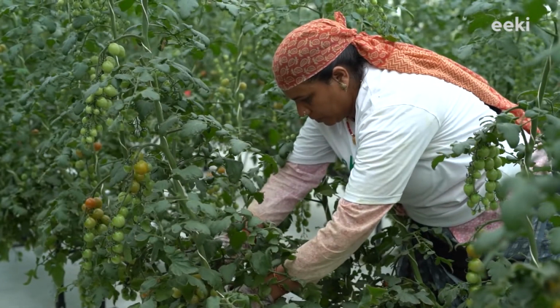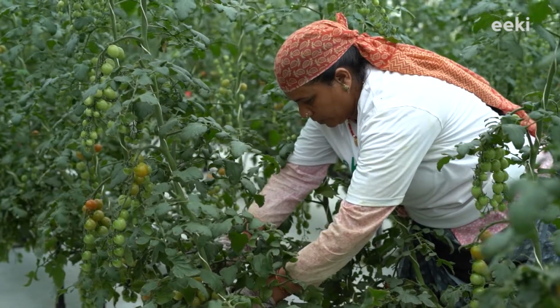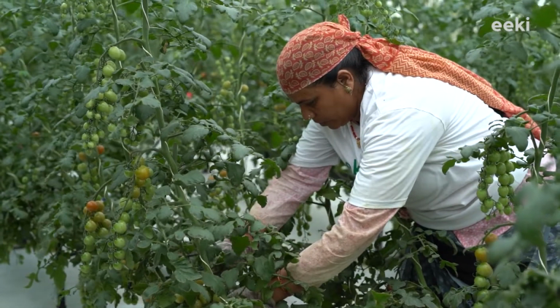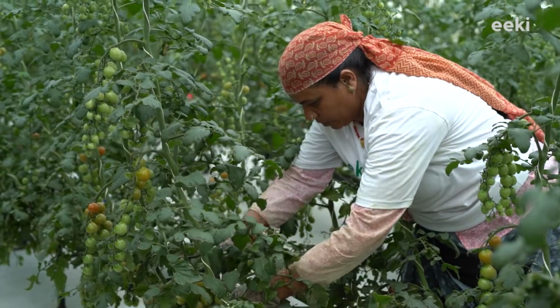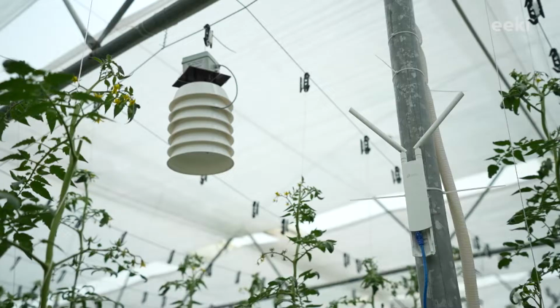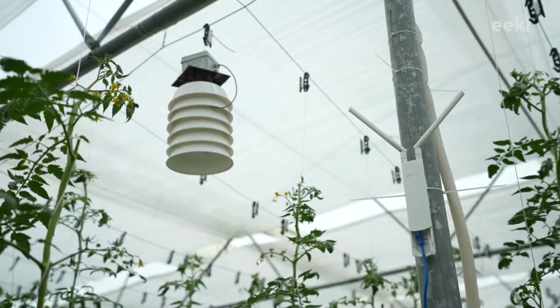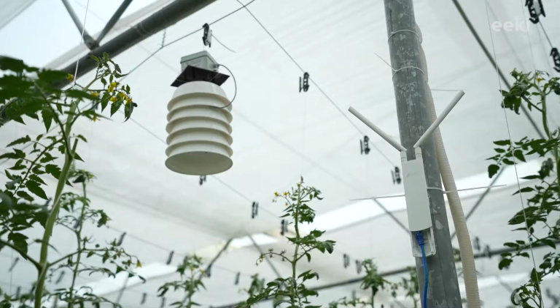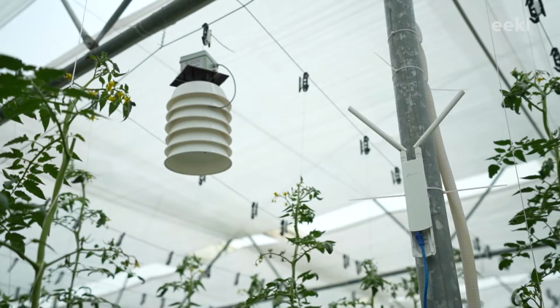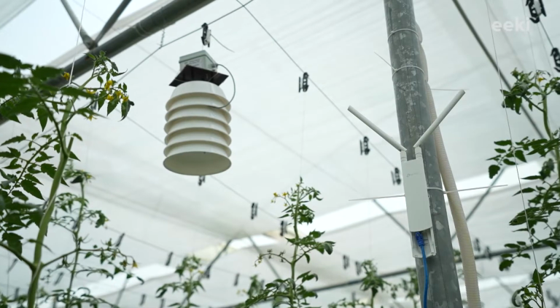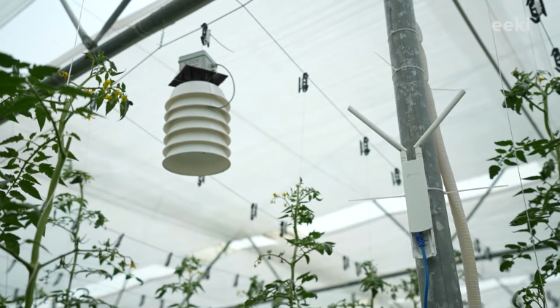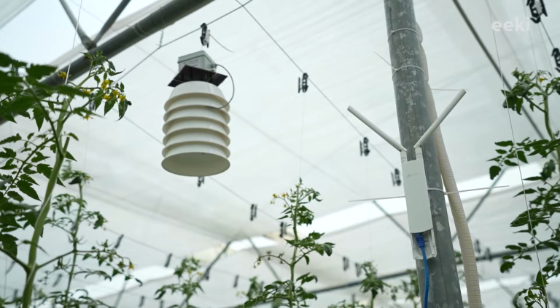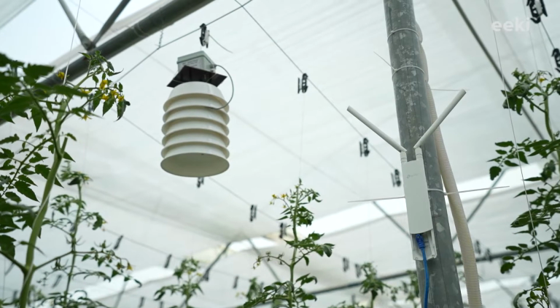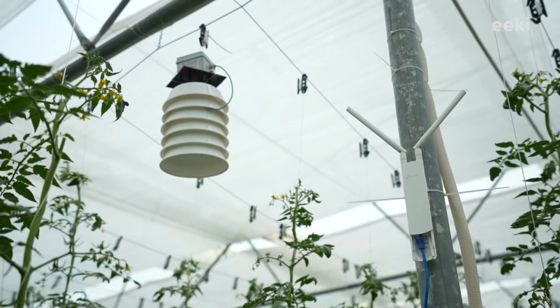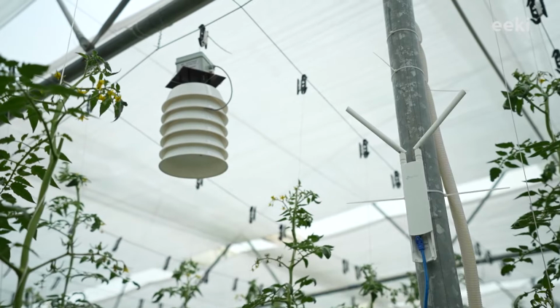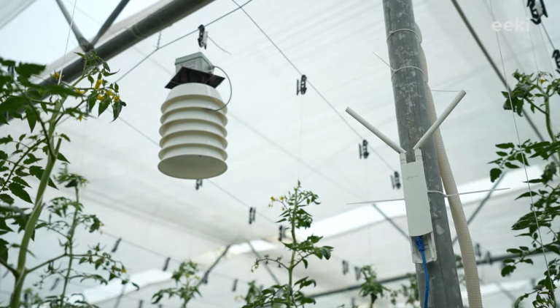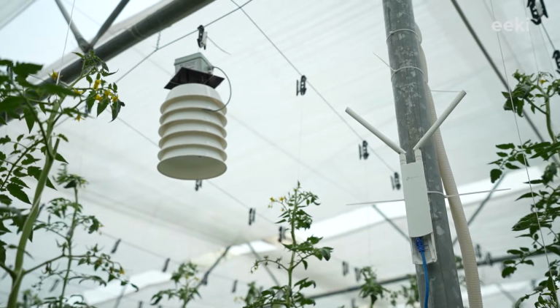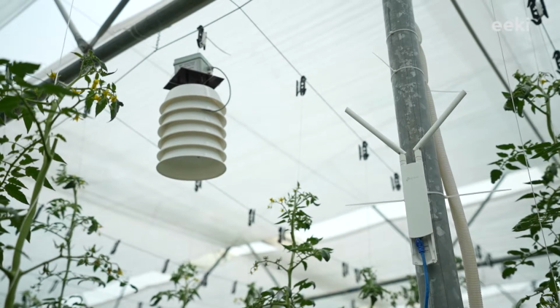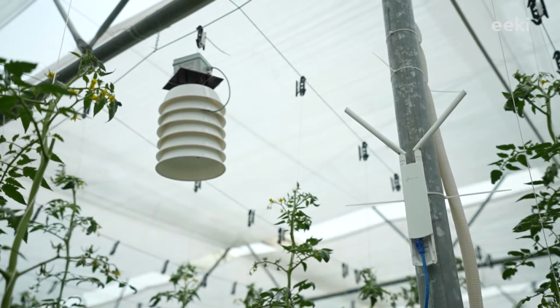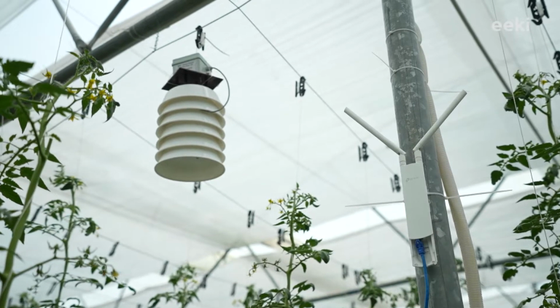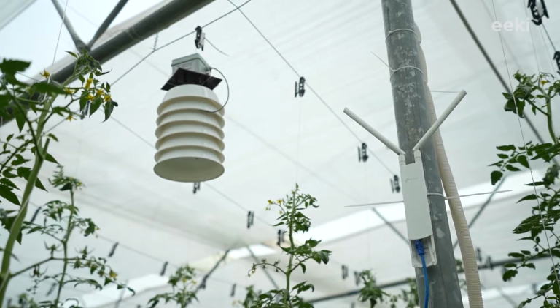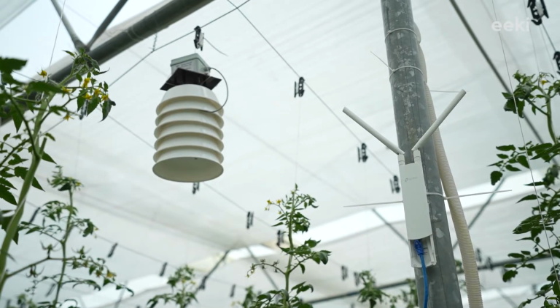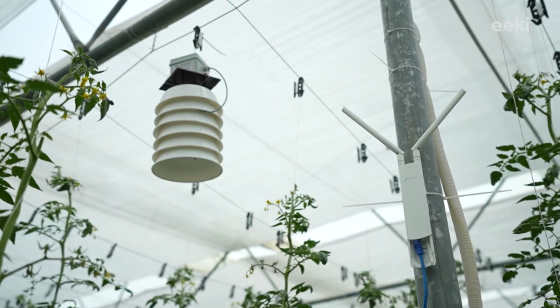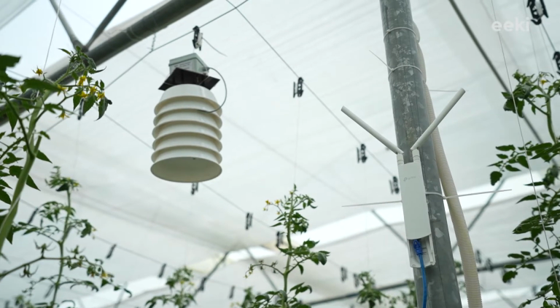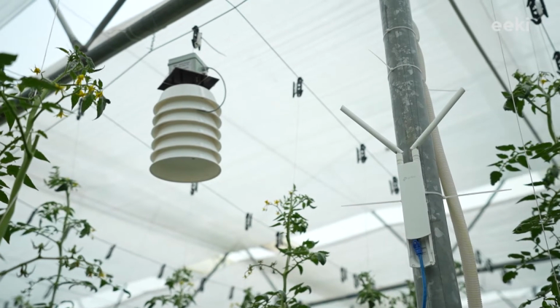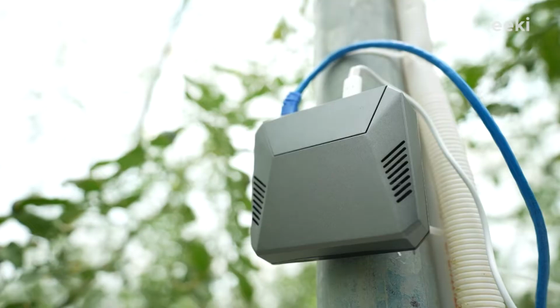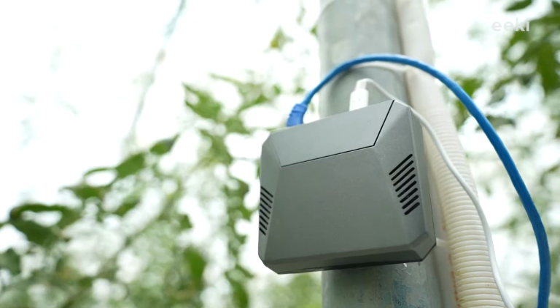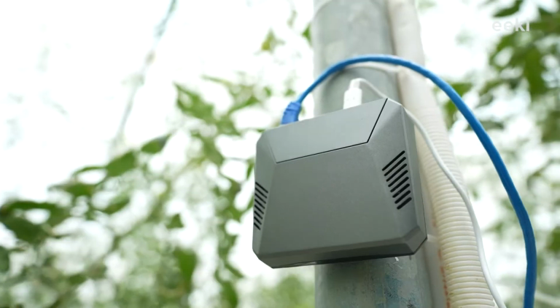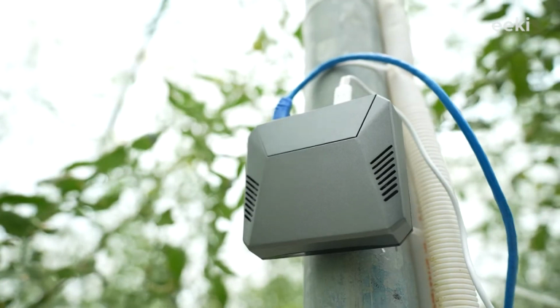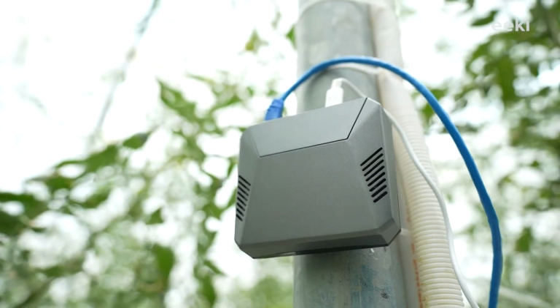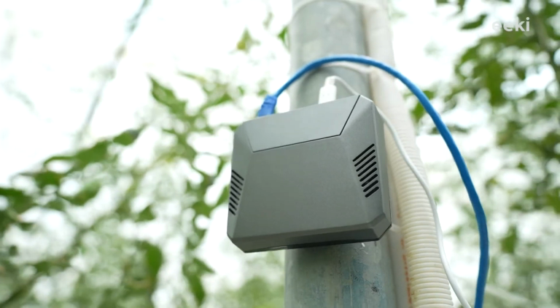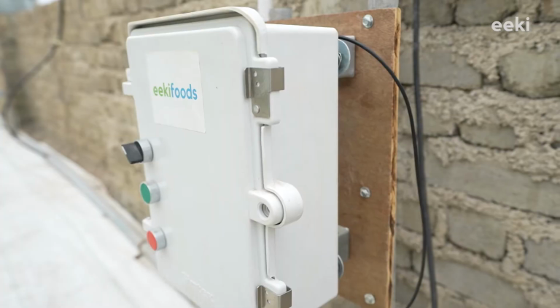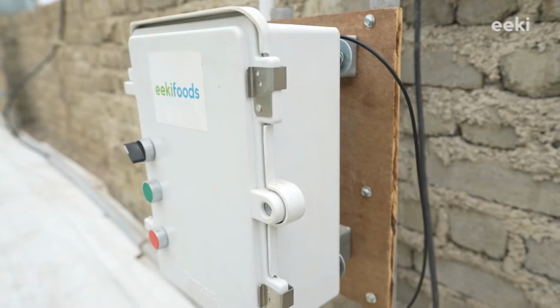For climate control, our IoT mechanism has three devices: Sensor, Master, and Controller.